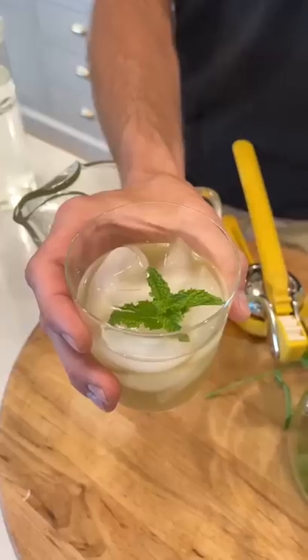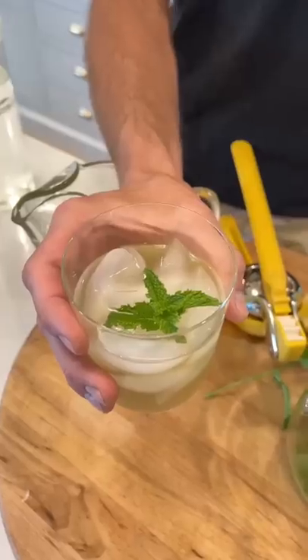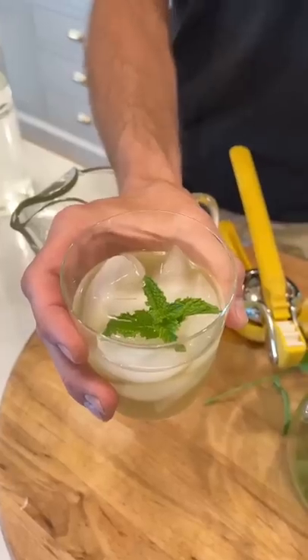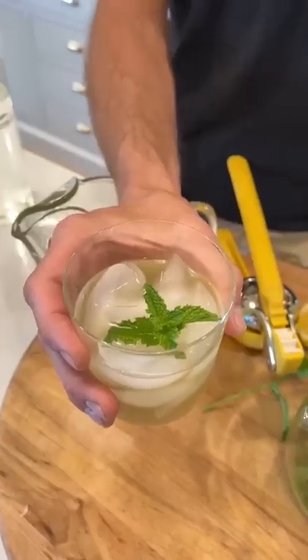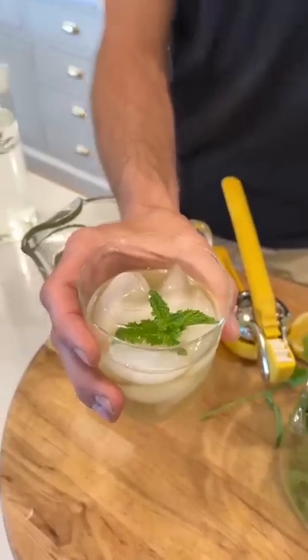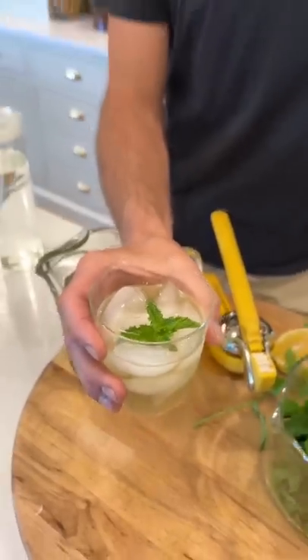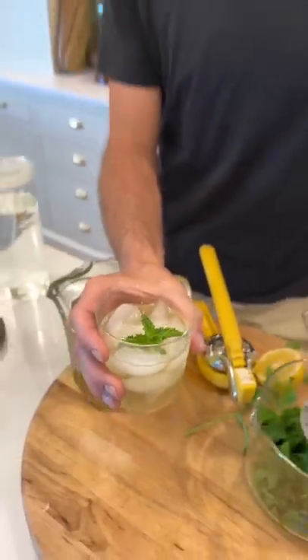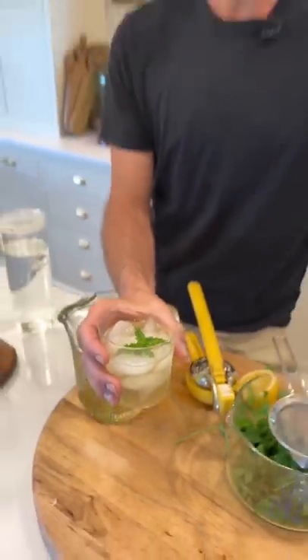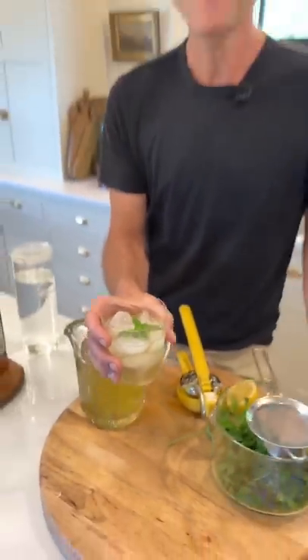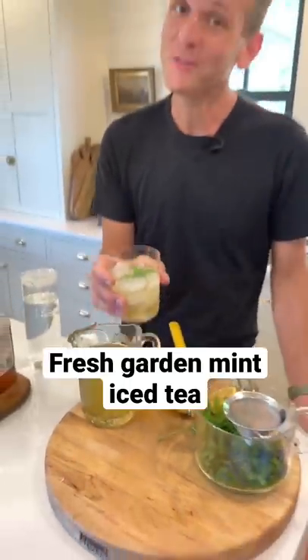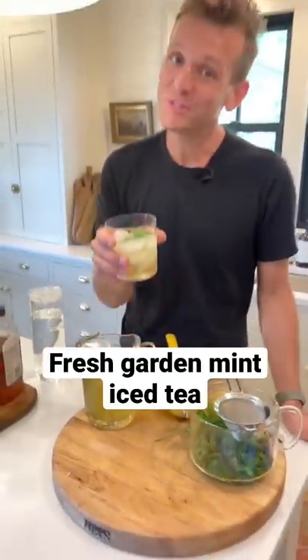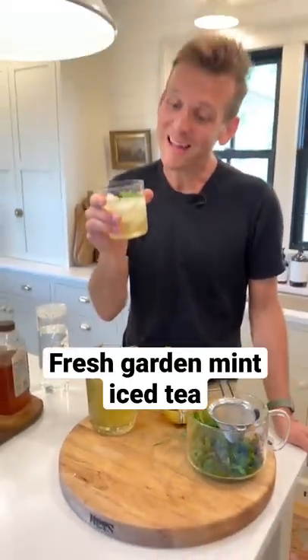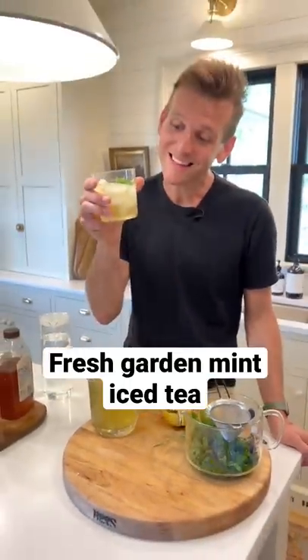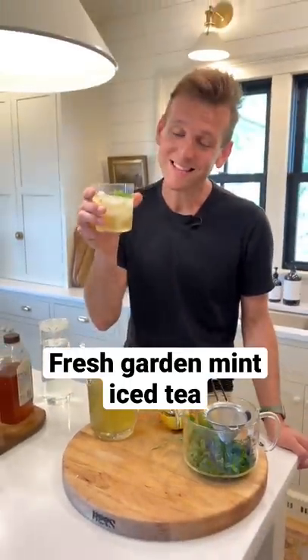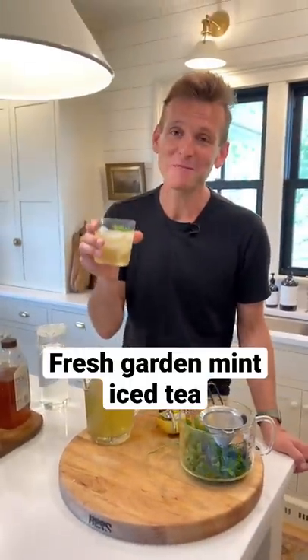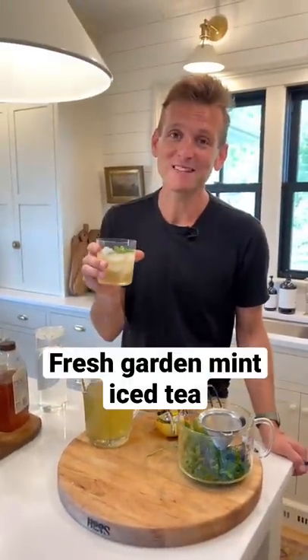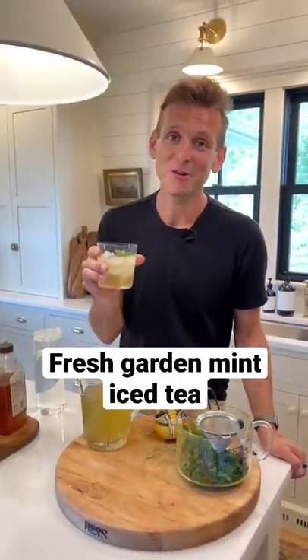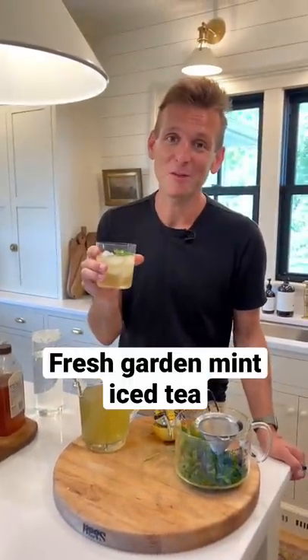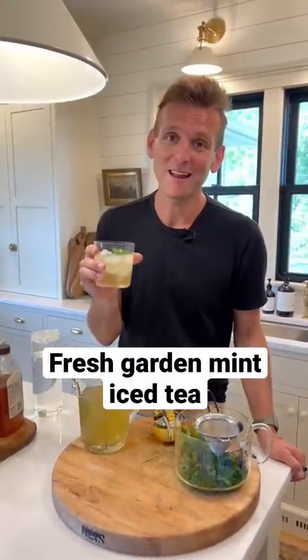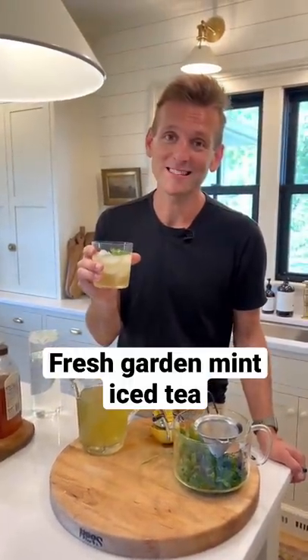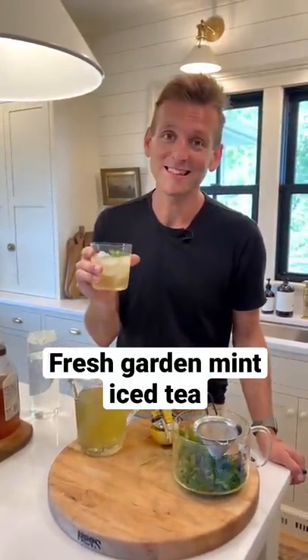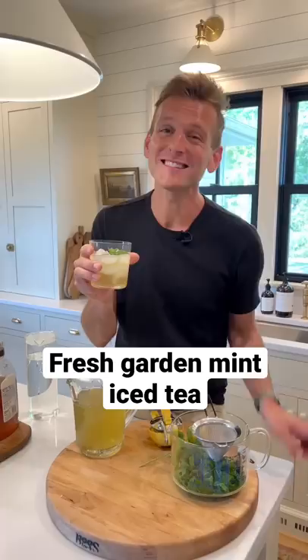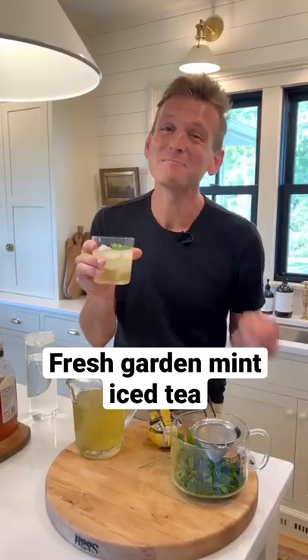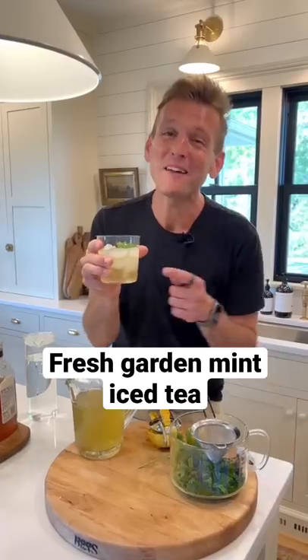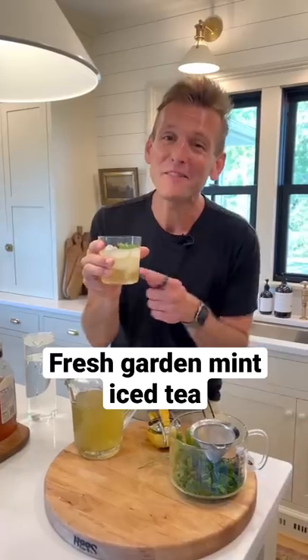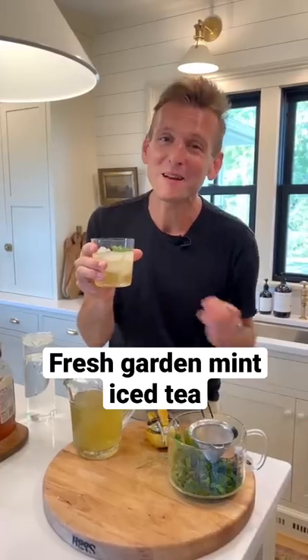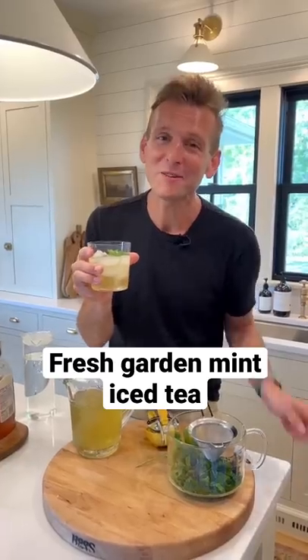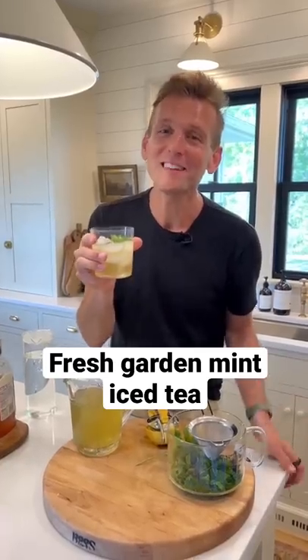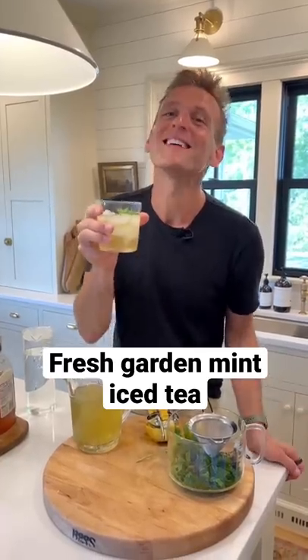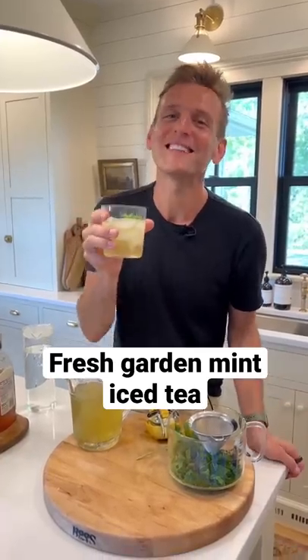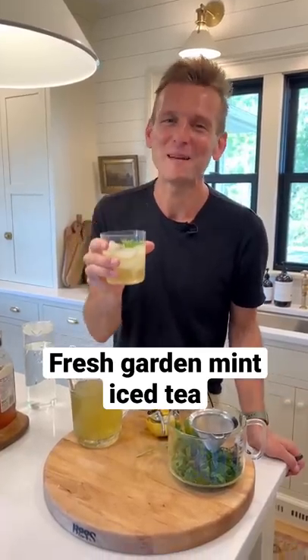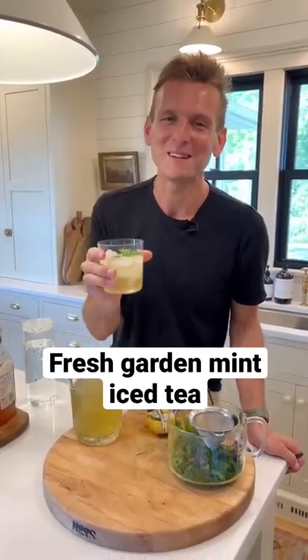Do you have fresh mint growing? If you do, I think it's time to make some garden mint iced tea. This is my favorite way to do it. Let's make some.